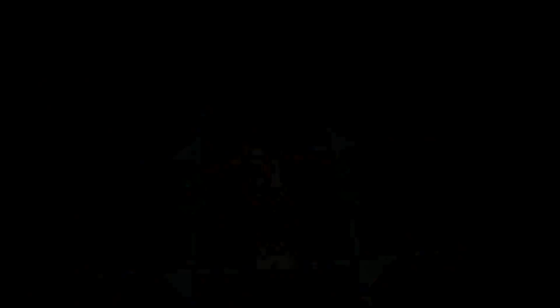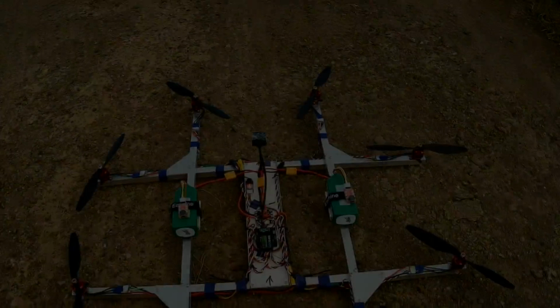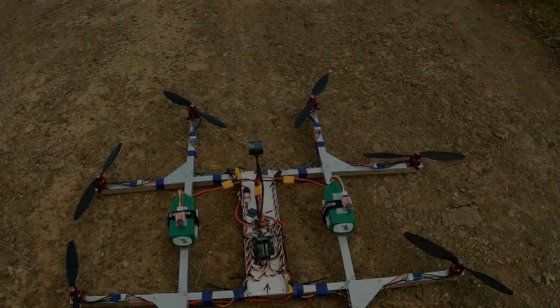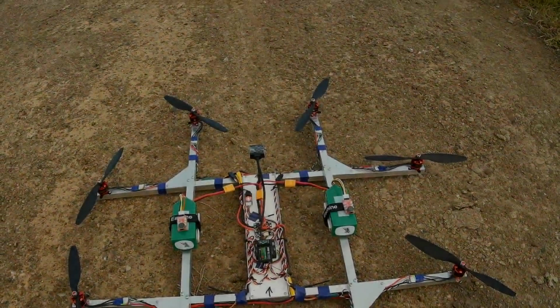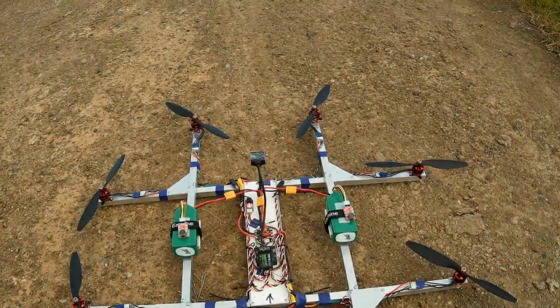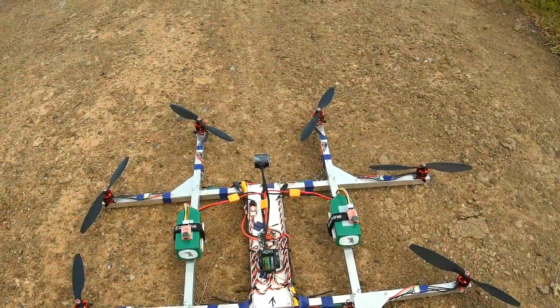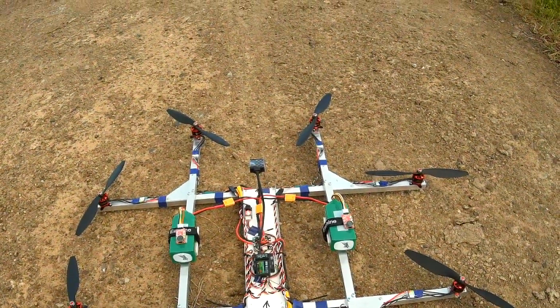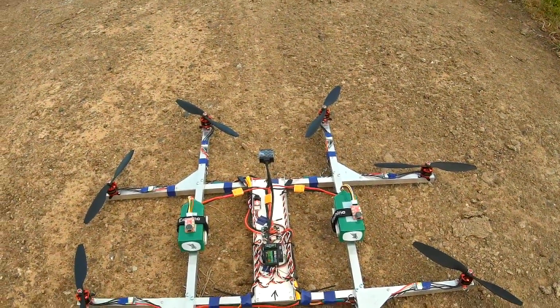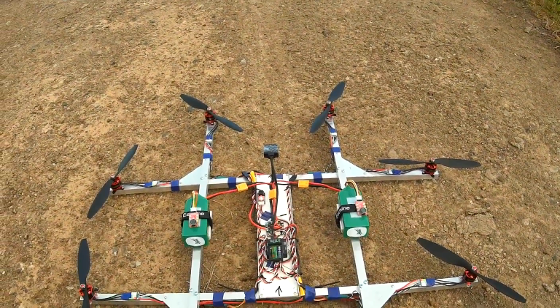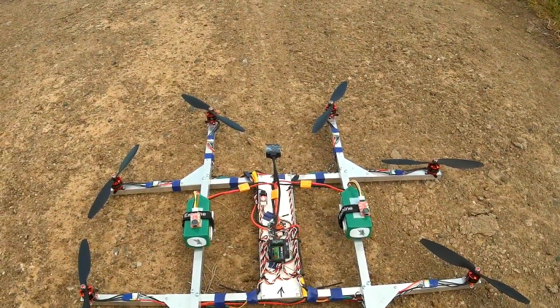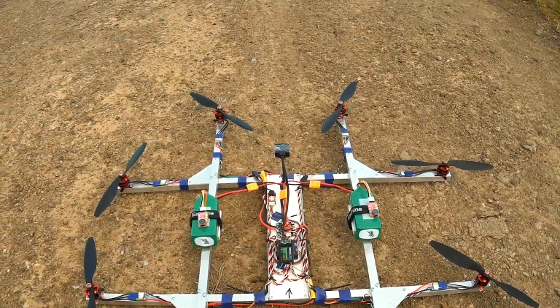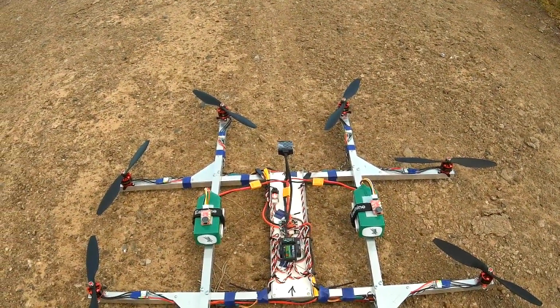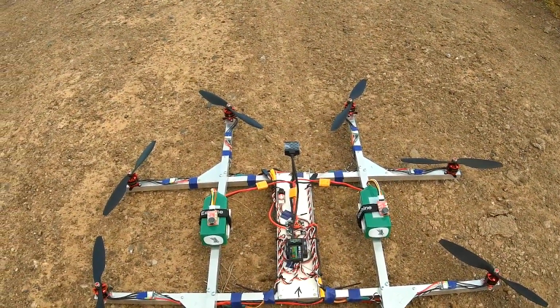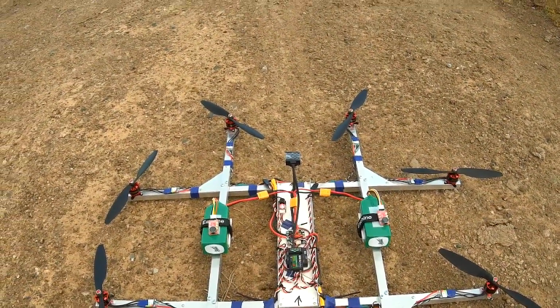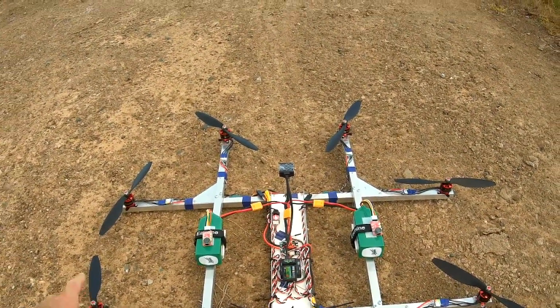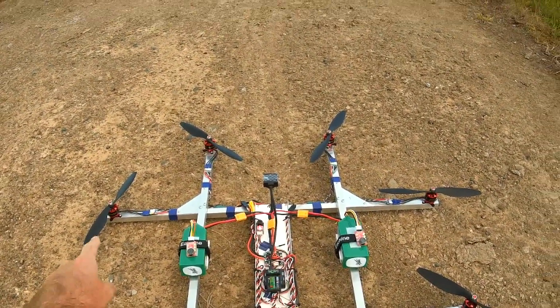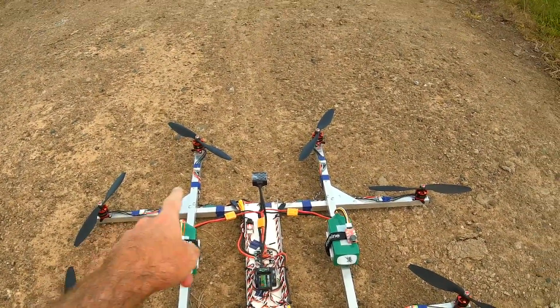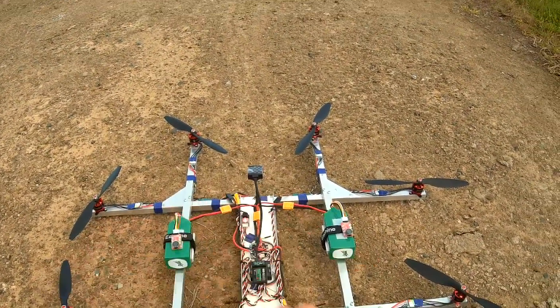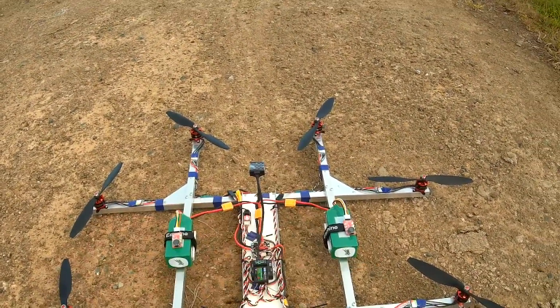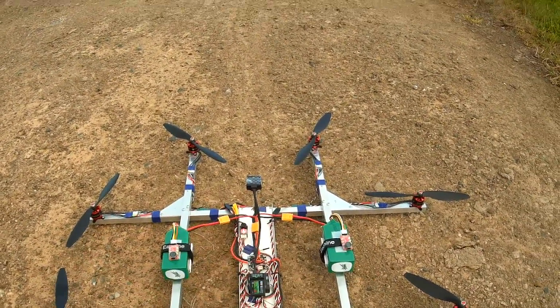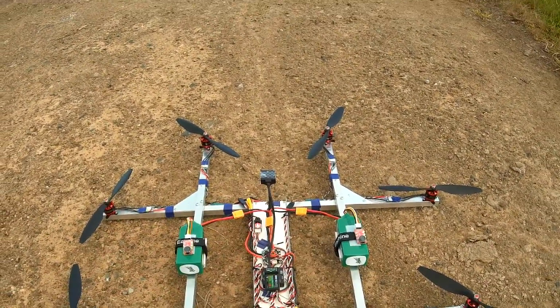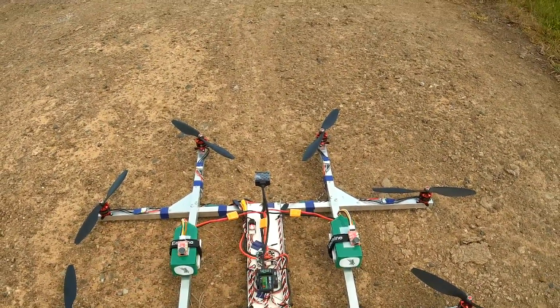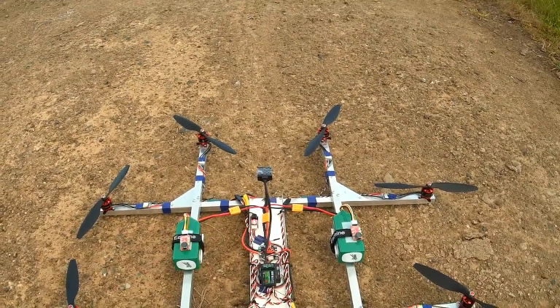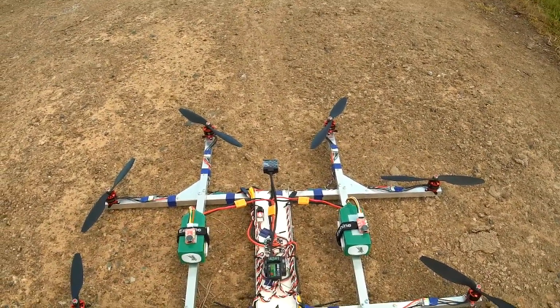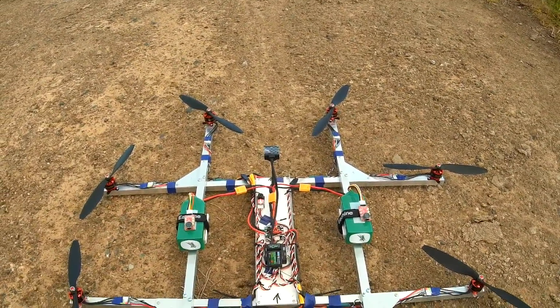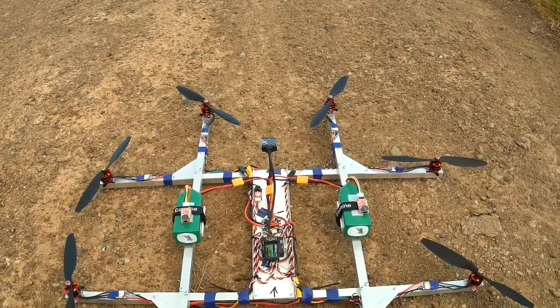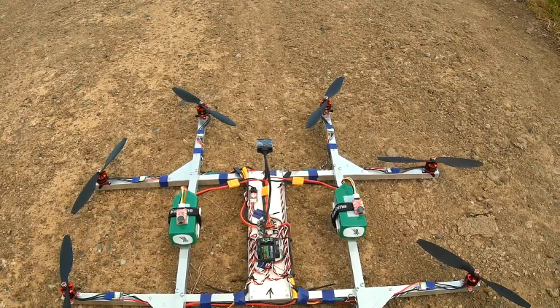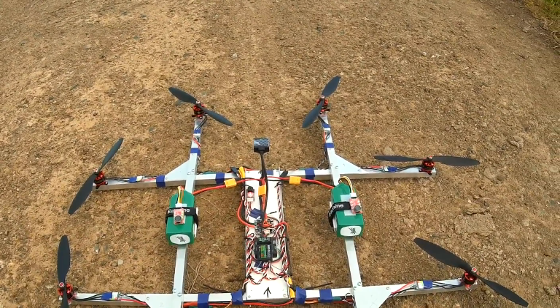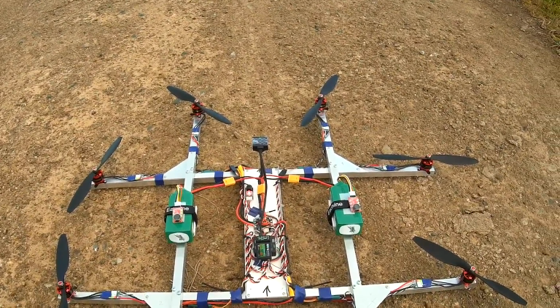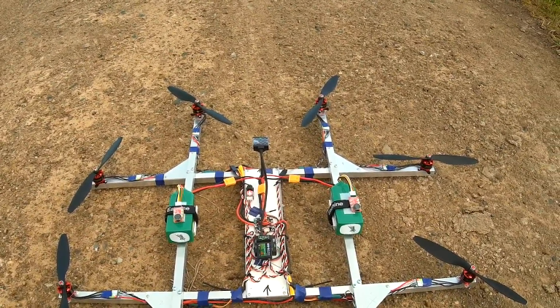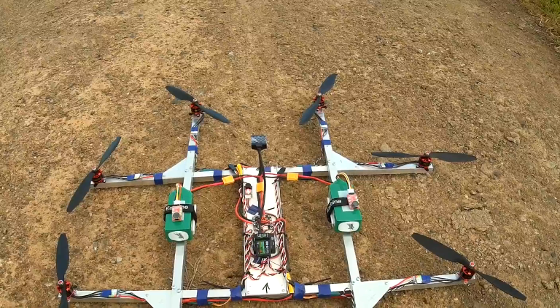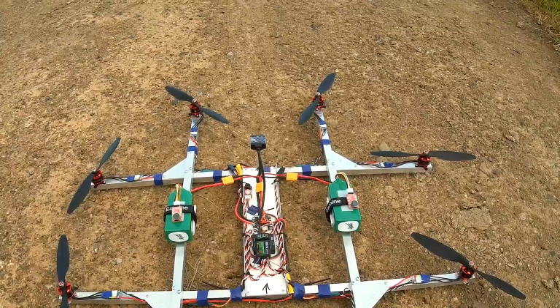Hello. Check this out. This is an octocopter that thinks it is a quadcopter.